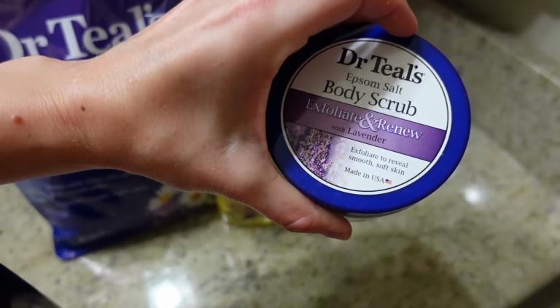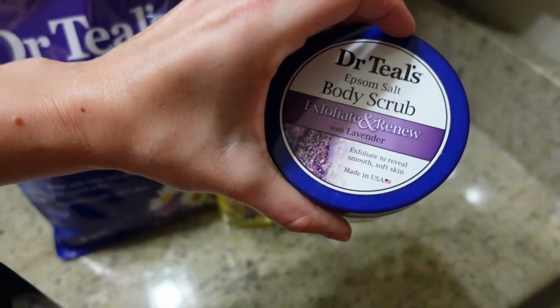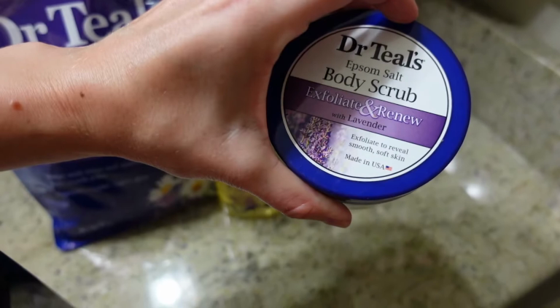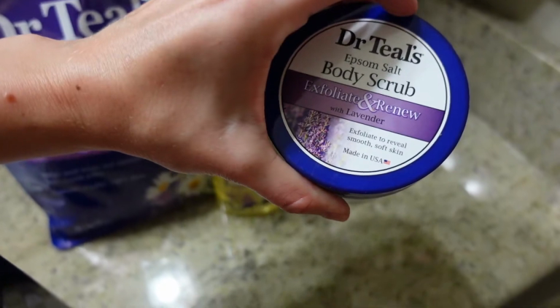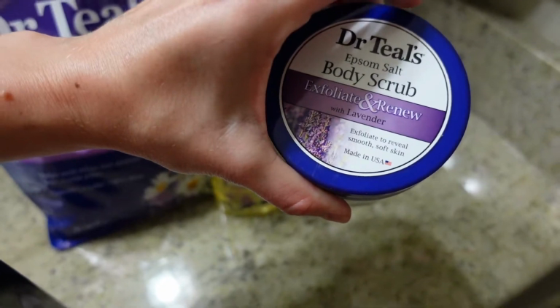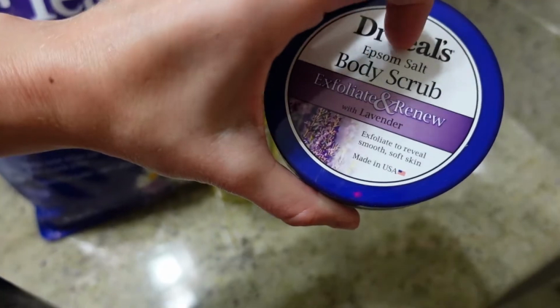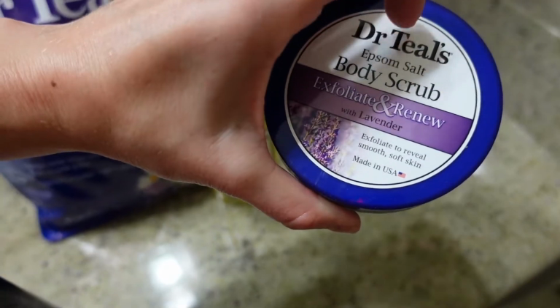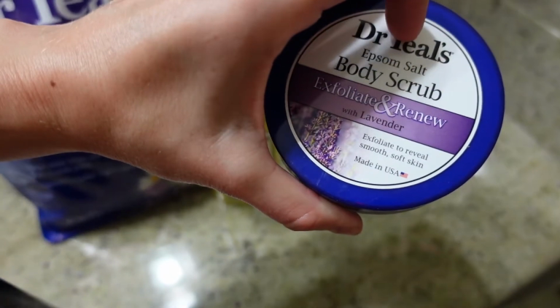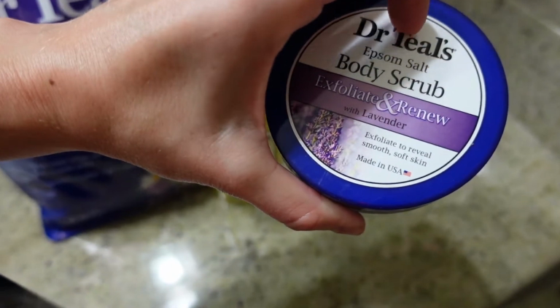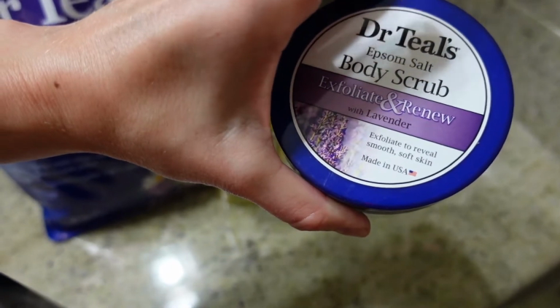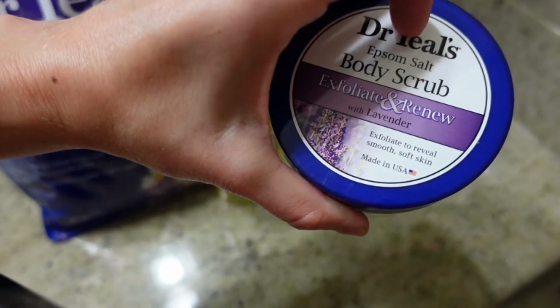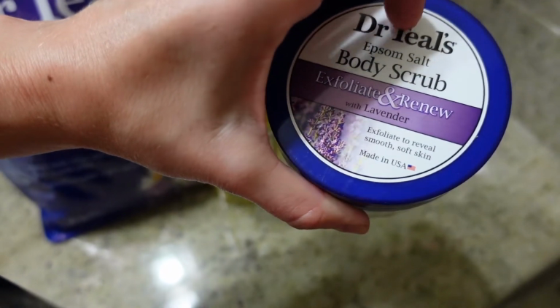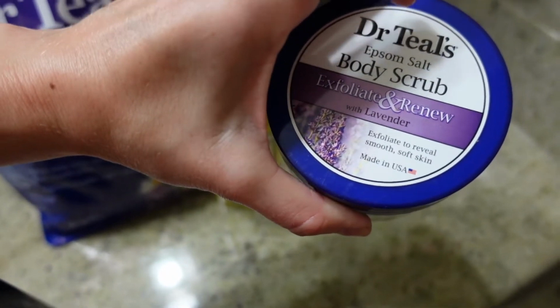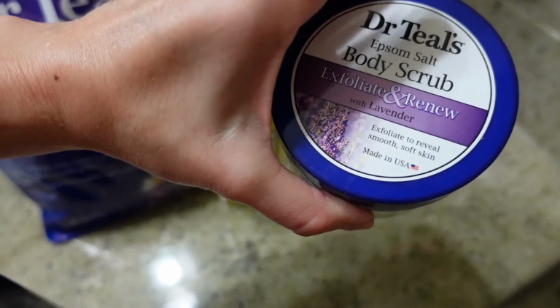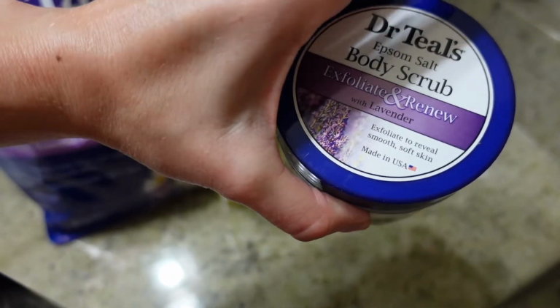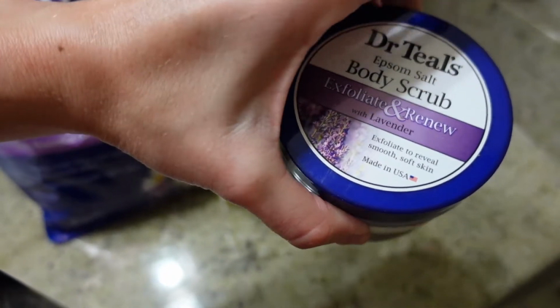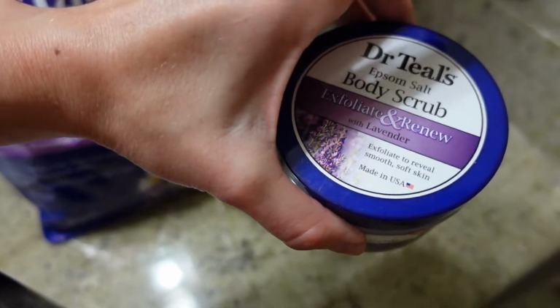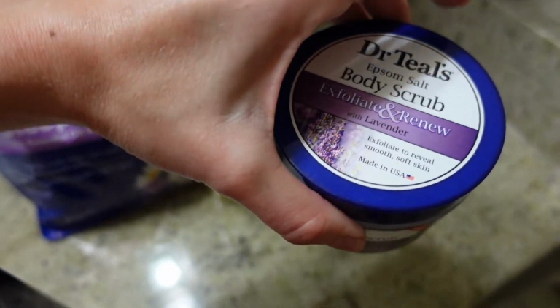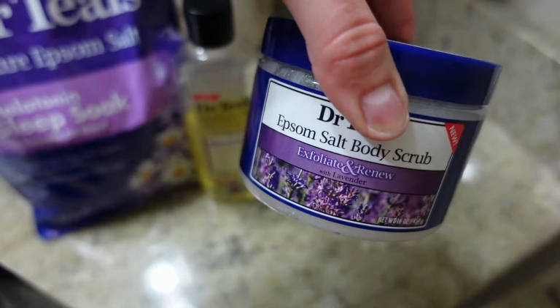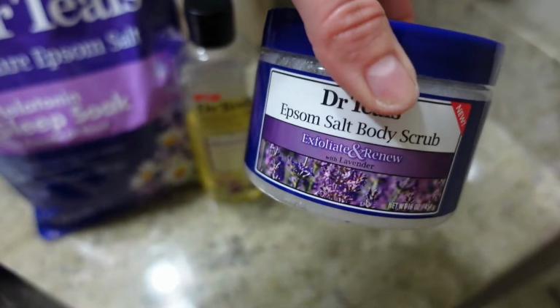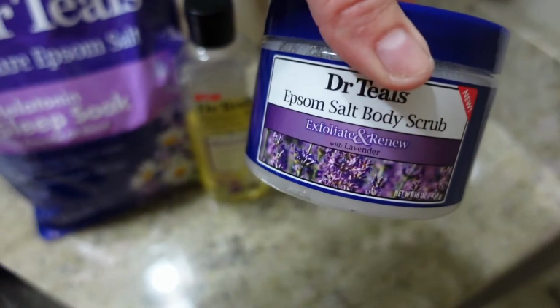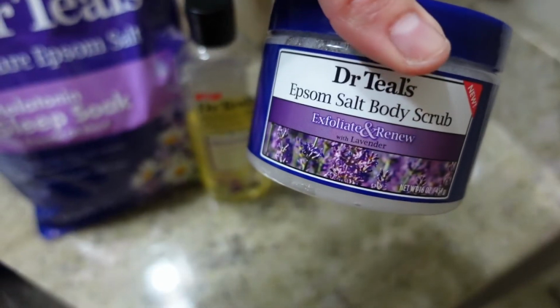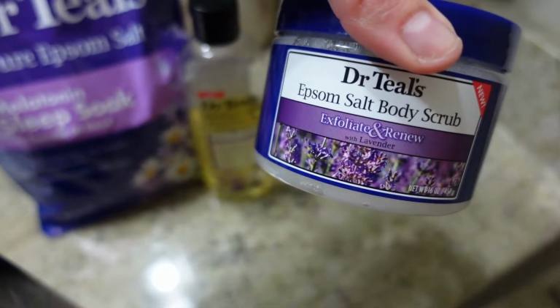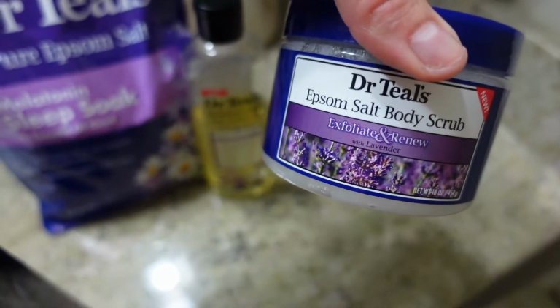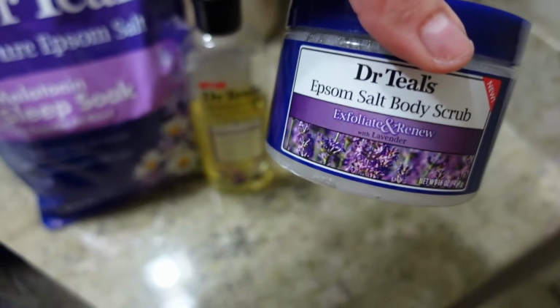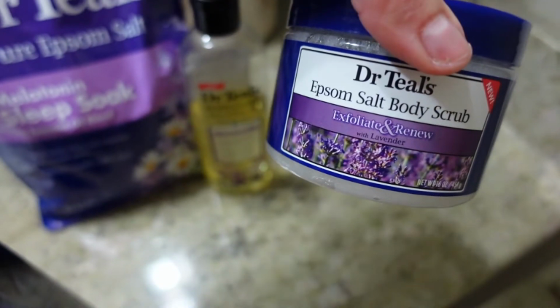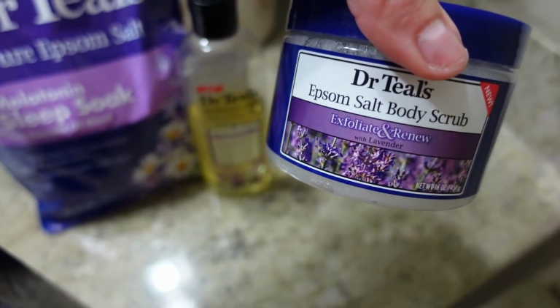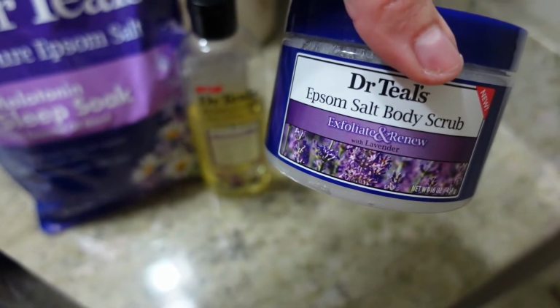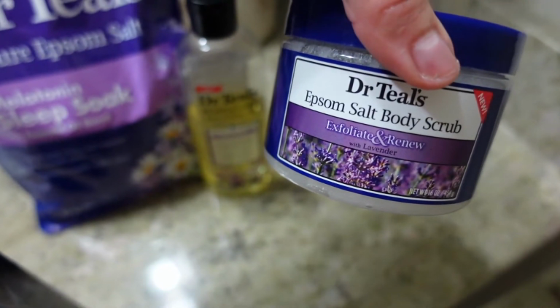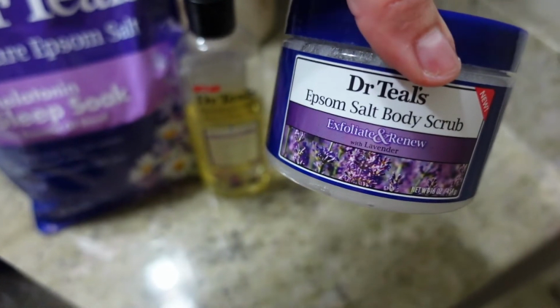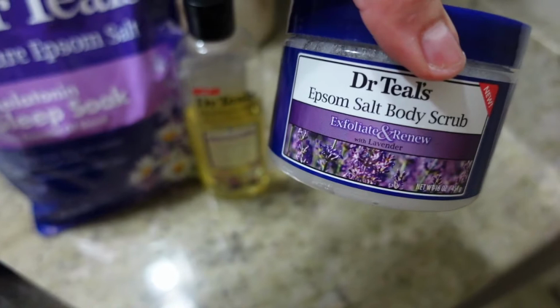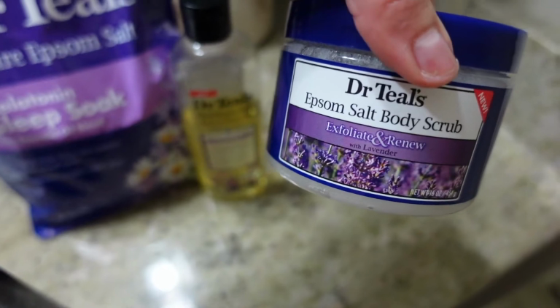I'll also be using this body scrub that I just purchased and will be trying for the first time today. I'll let you guys know how I liked it.